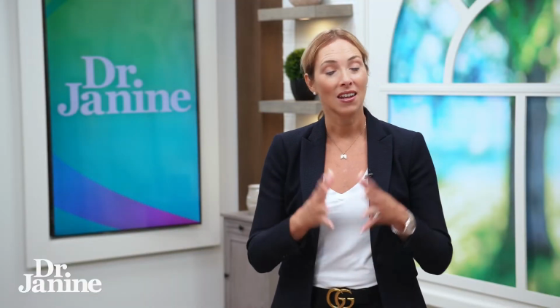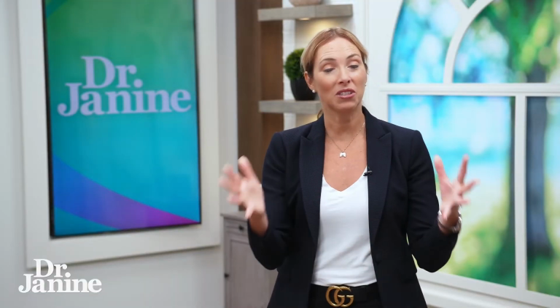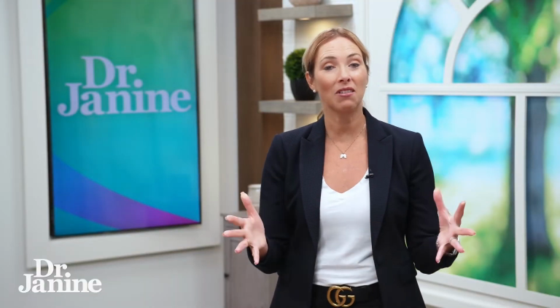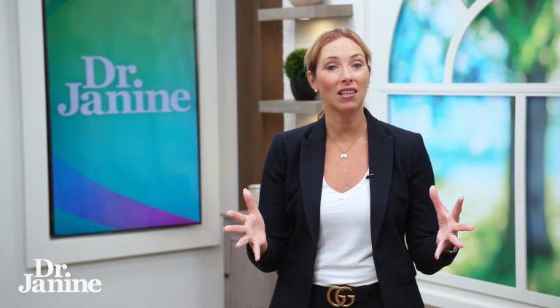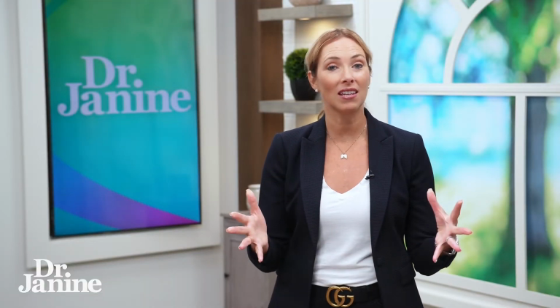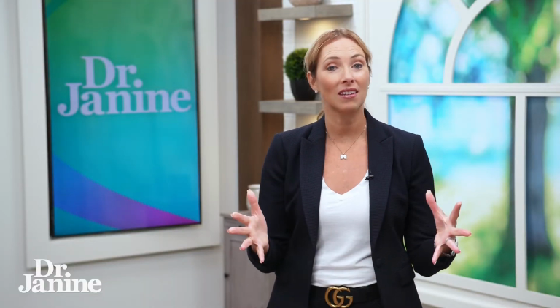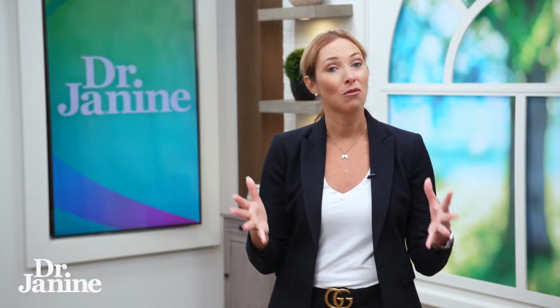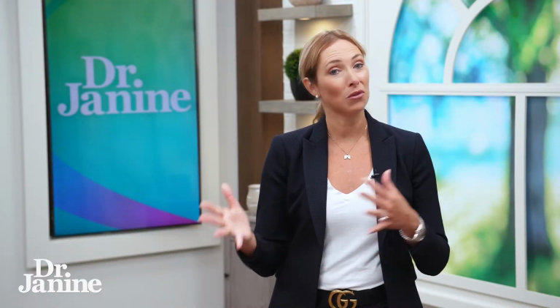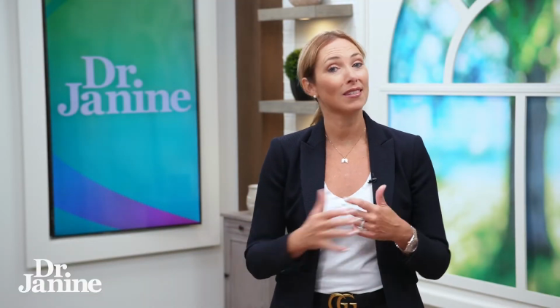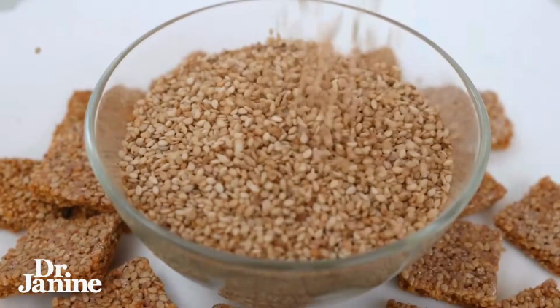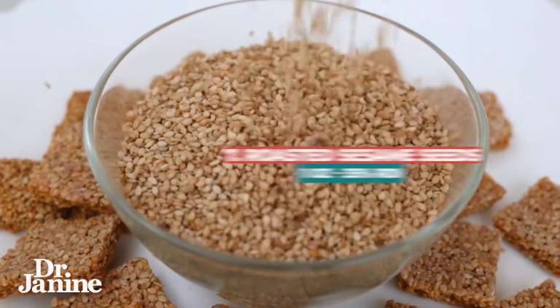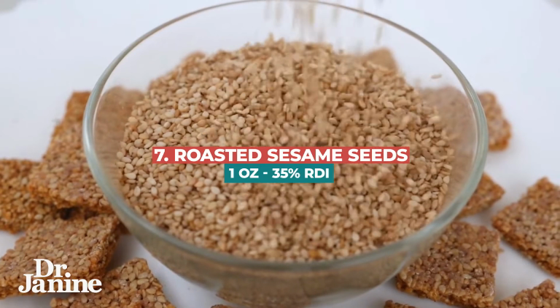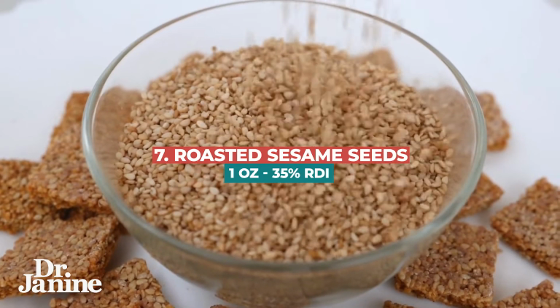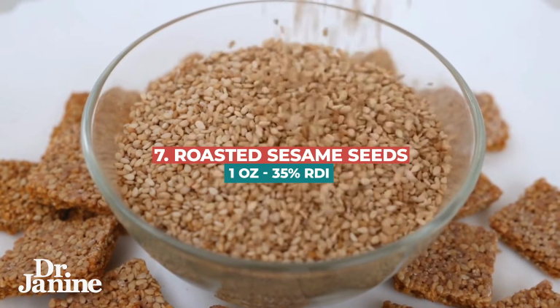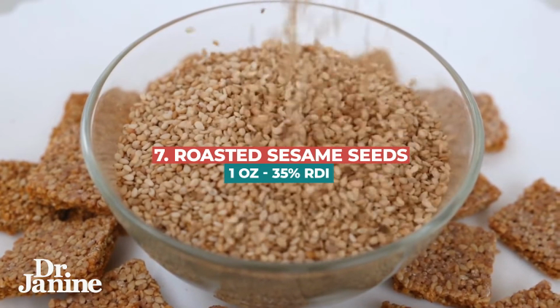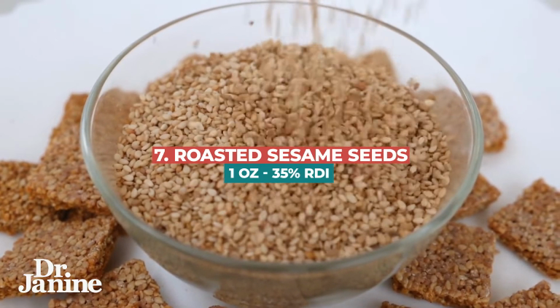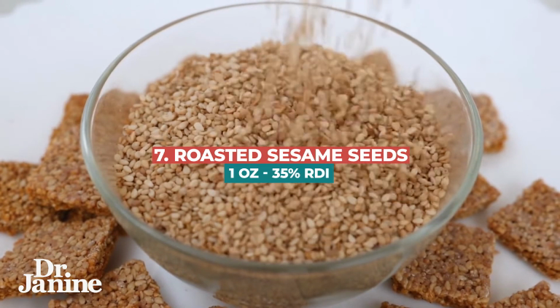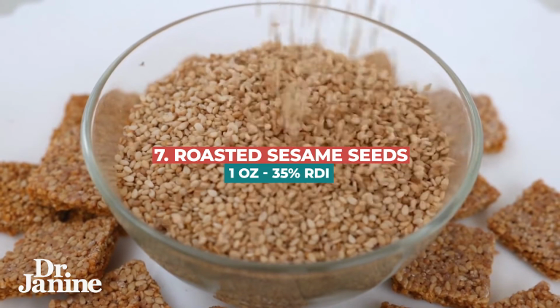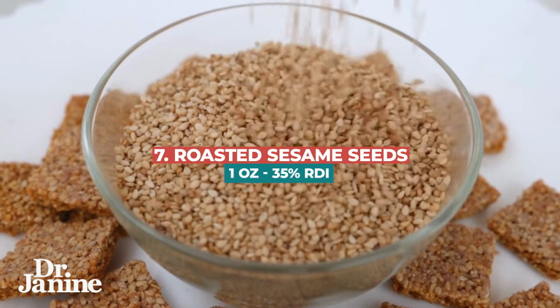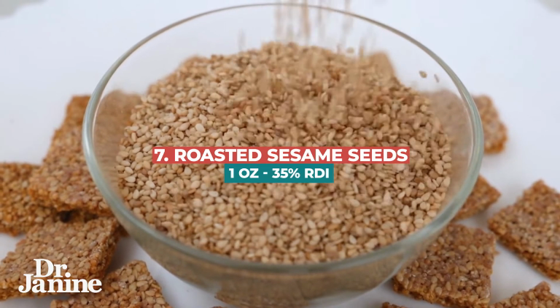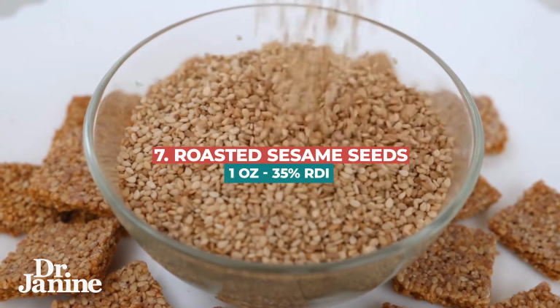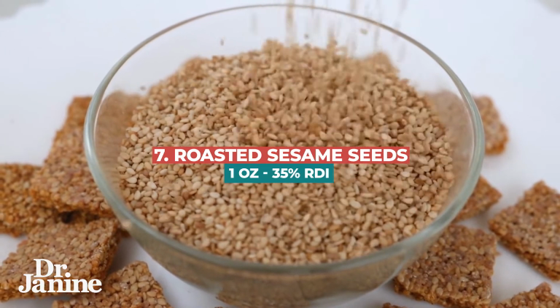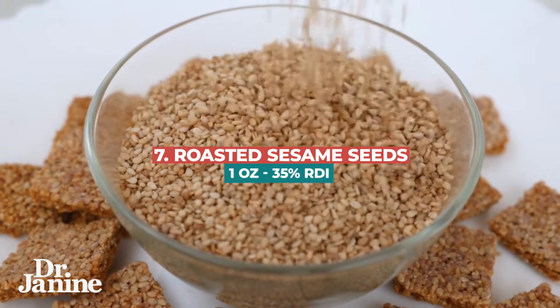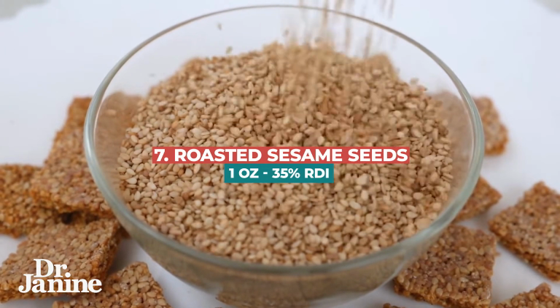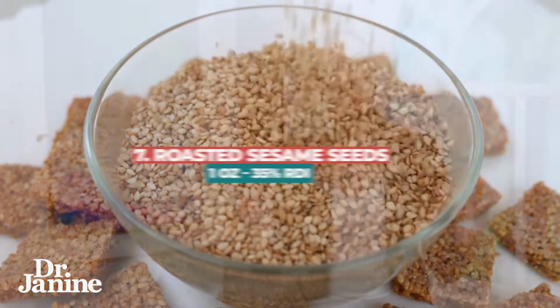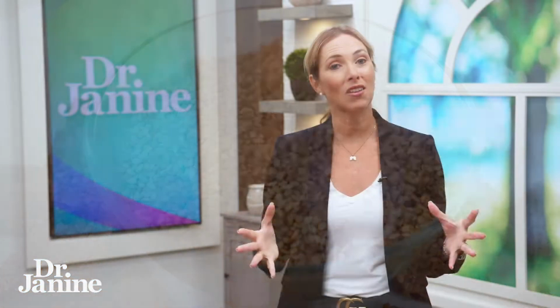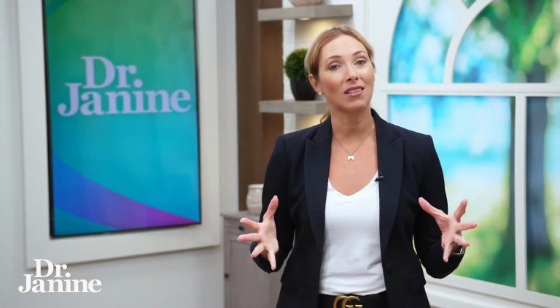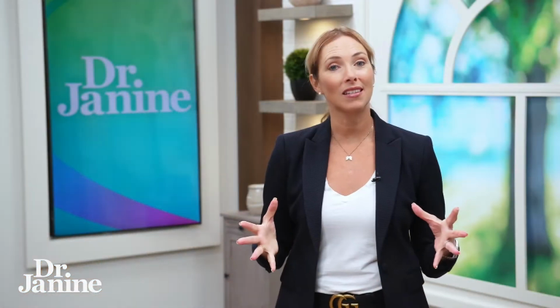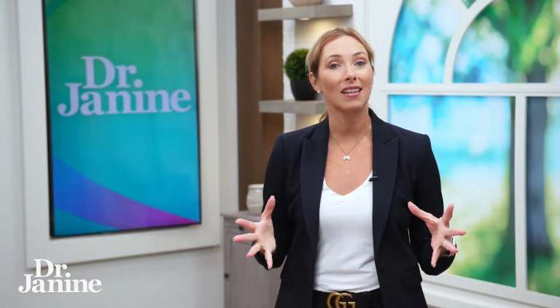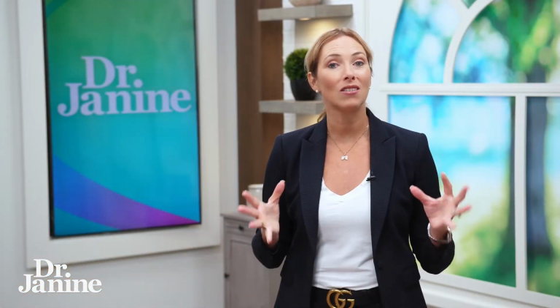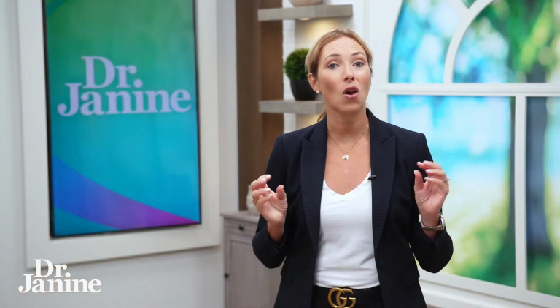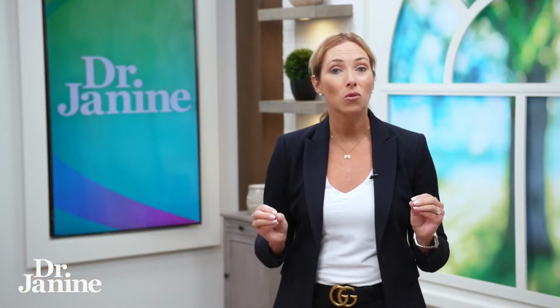Number seven on the list is roasted sesame seeds. One ounce is at 35%. Number six on the list is oats.